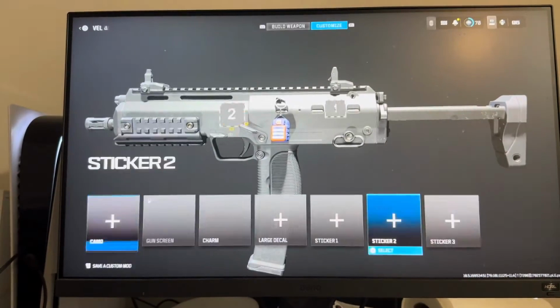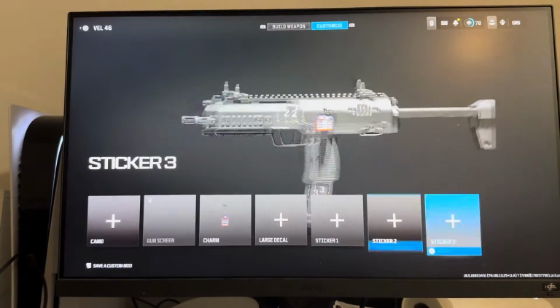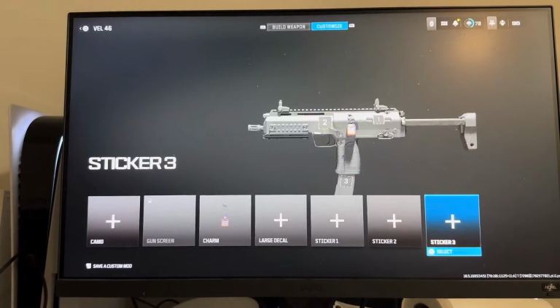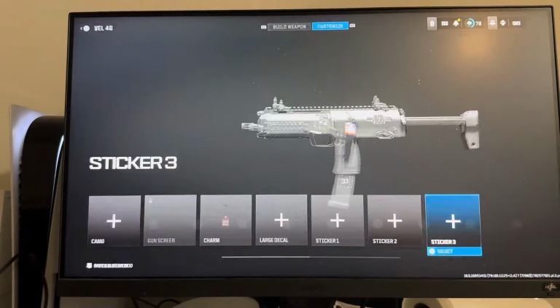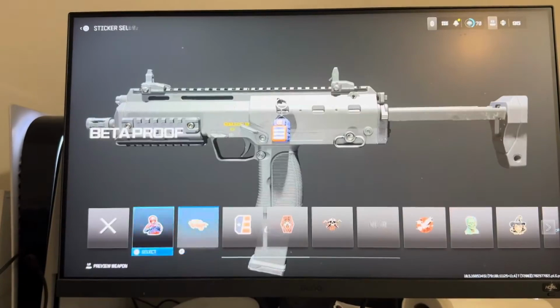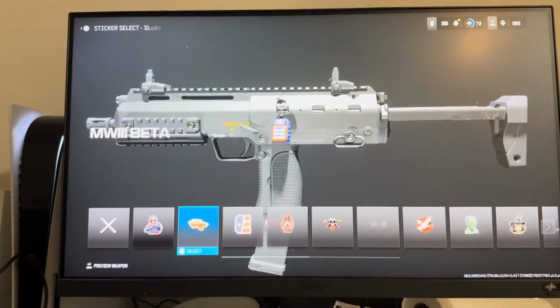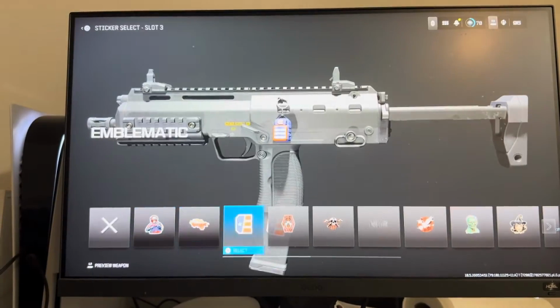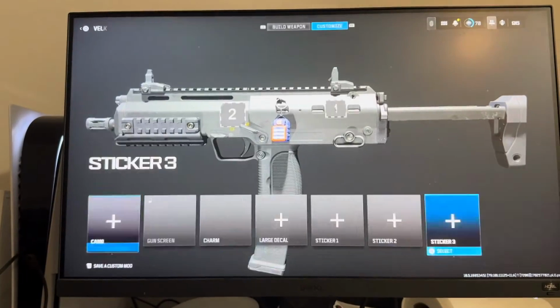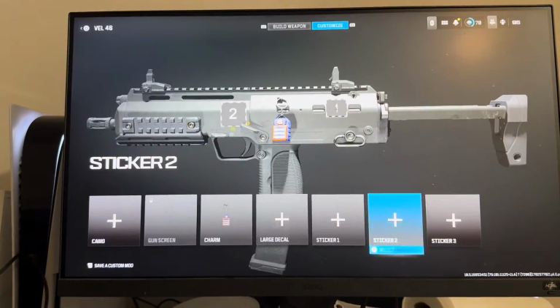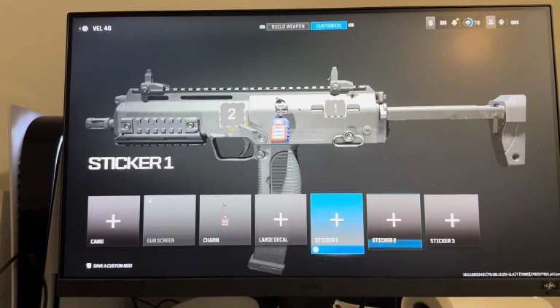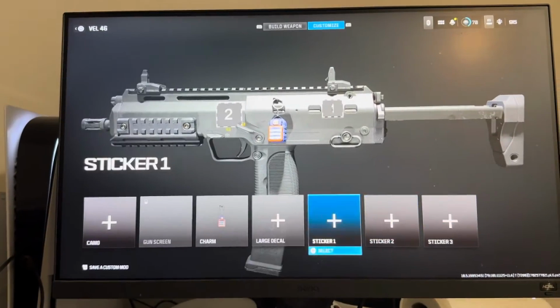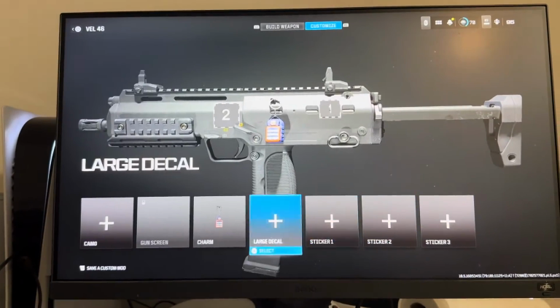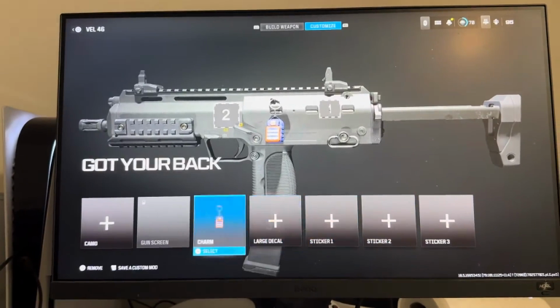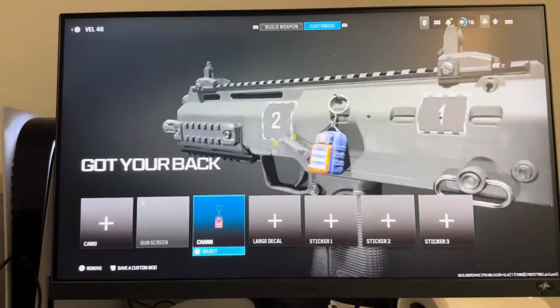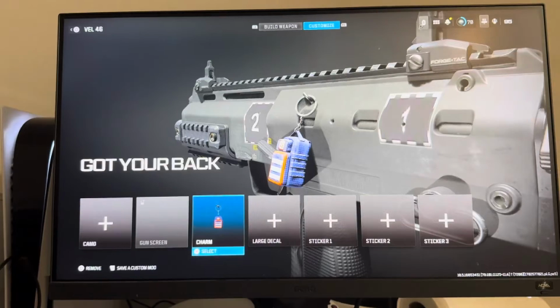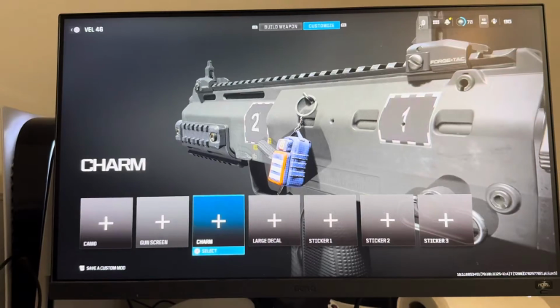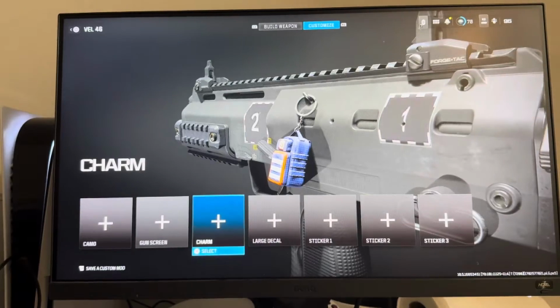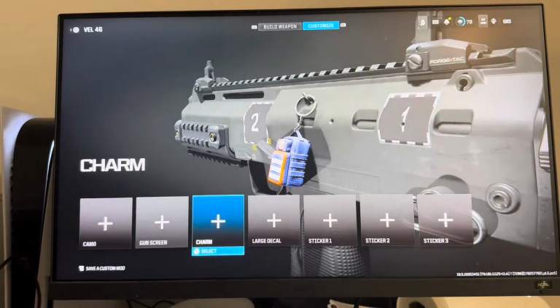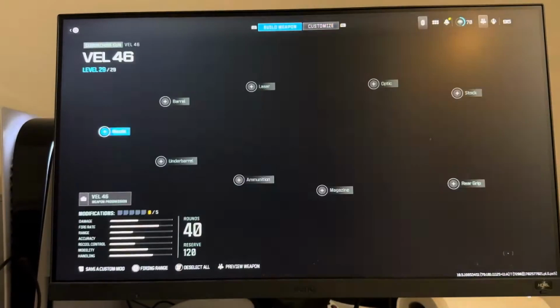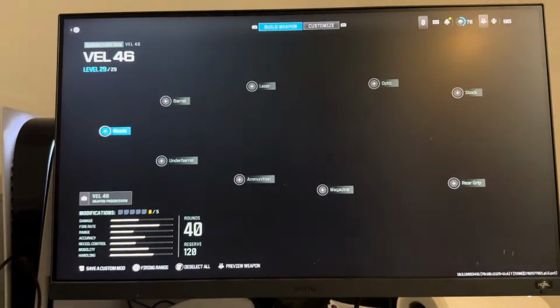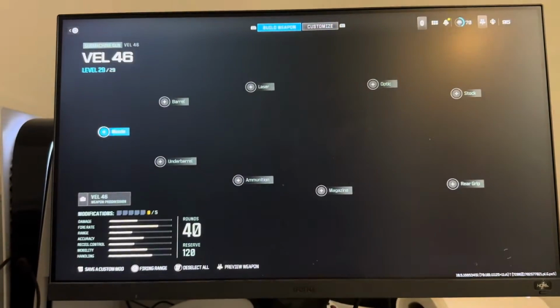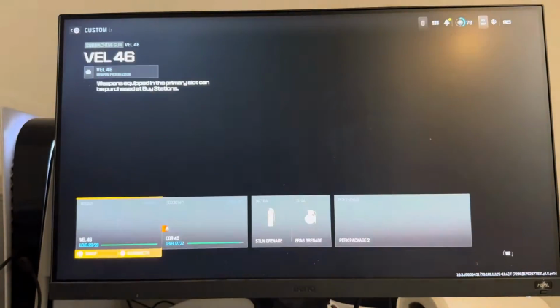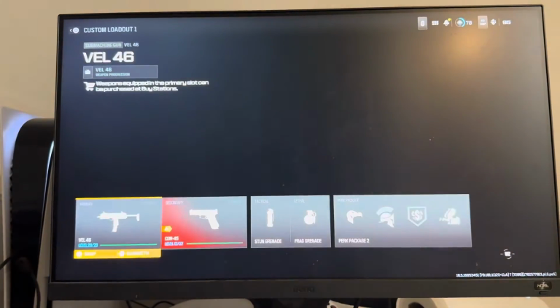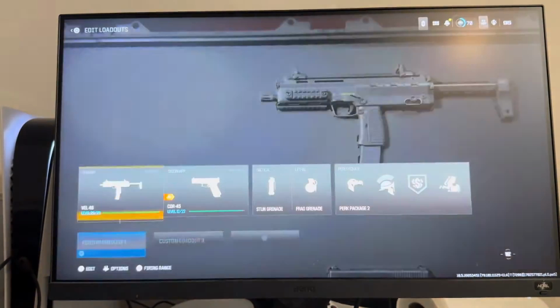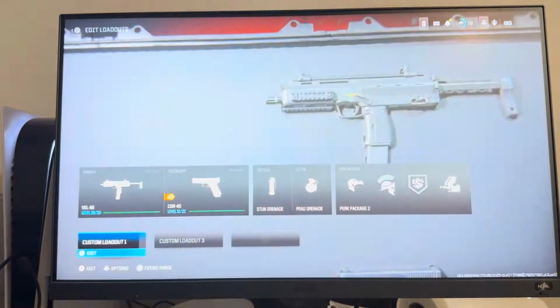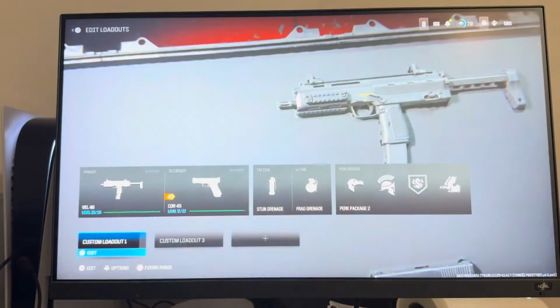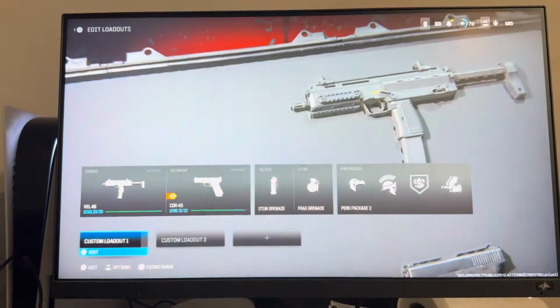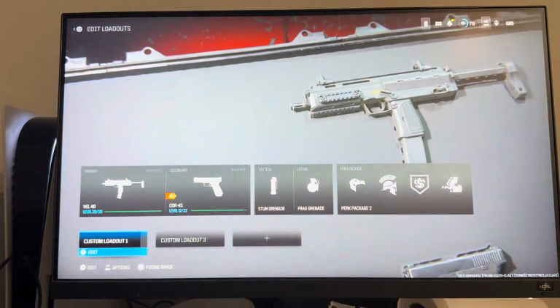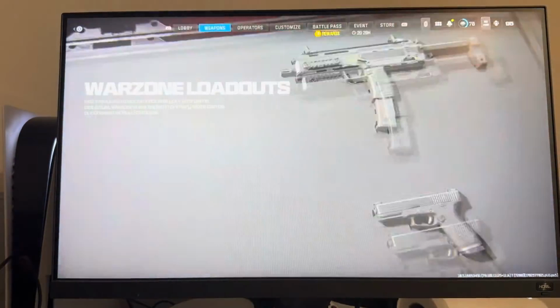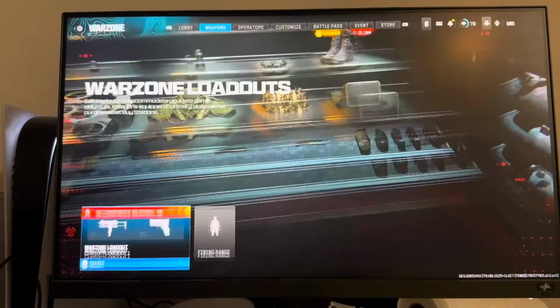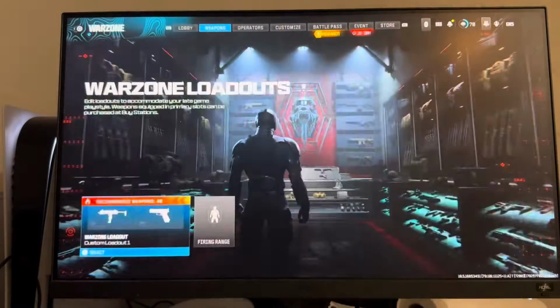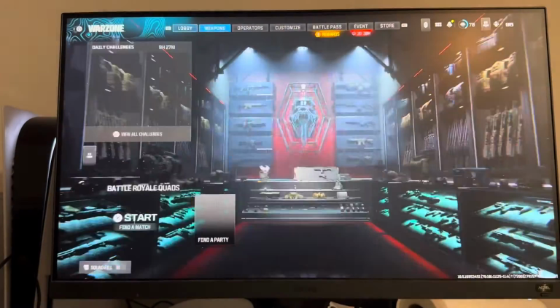So yeah, you can customize your guns by doing this. I hope you guys enjoy this tutorial. I'm out, peace.